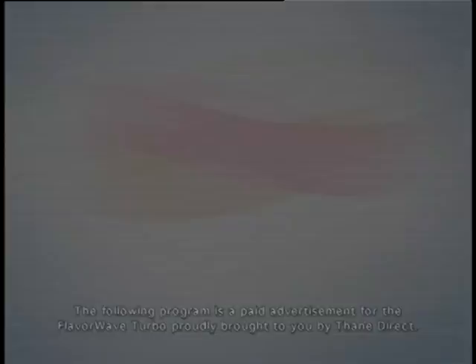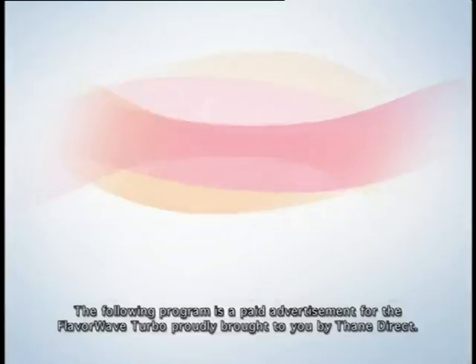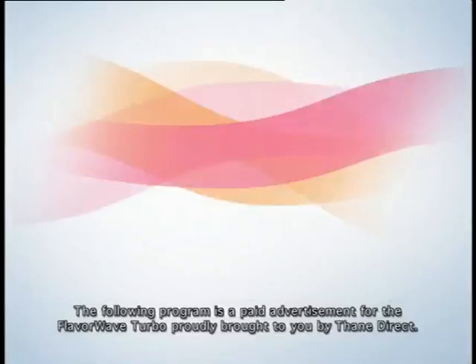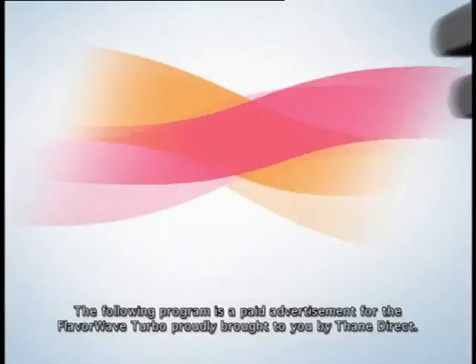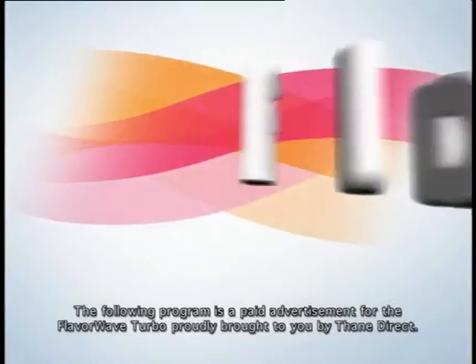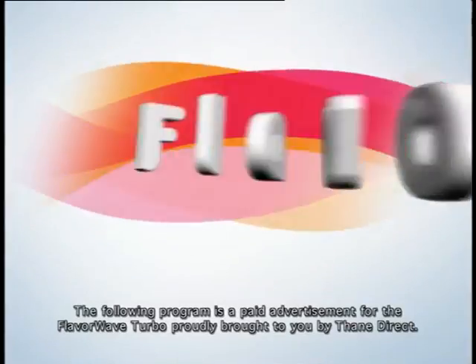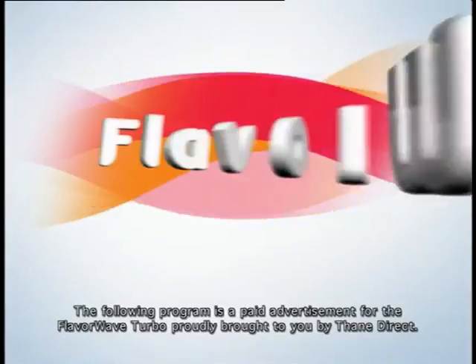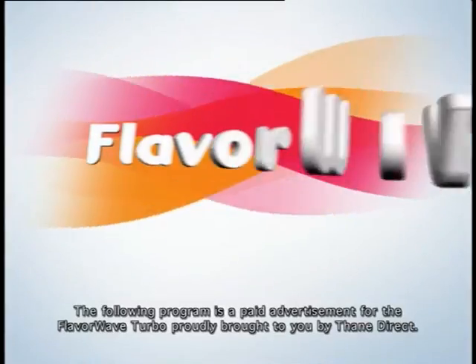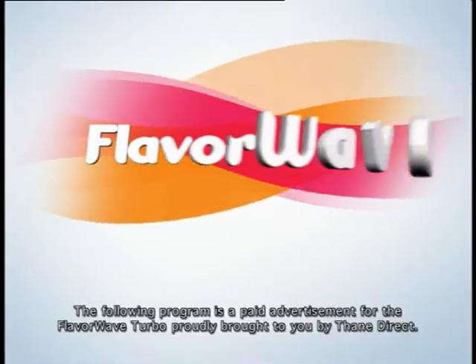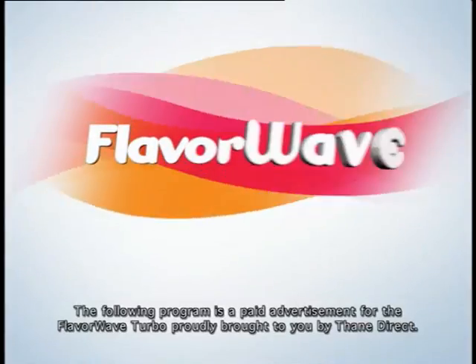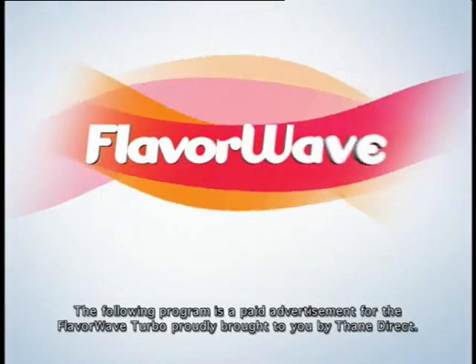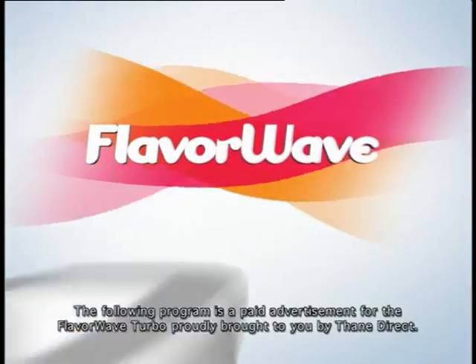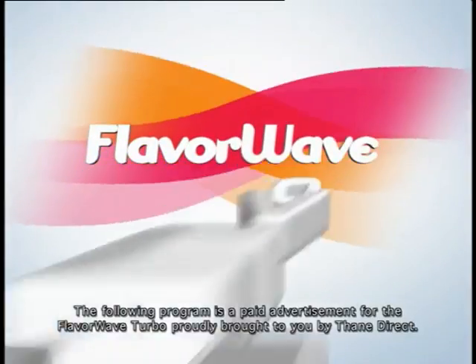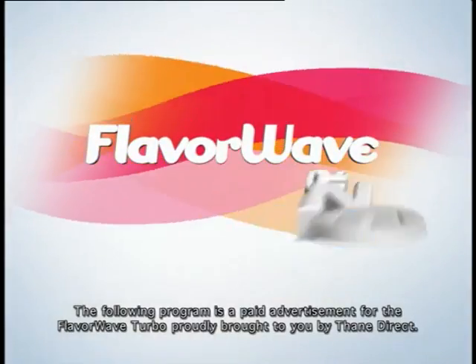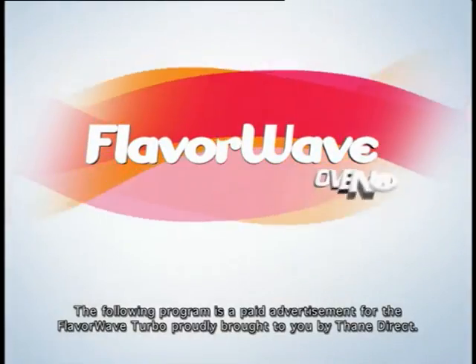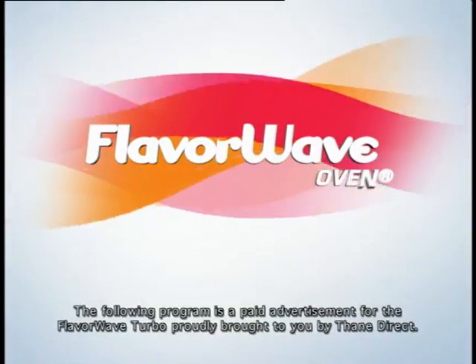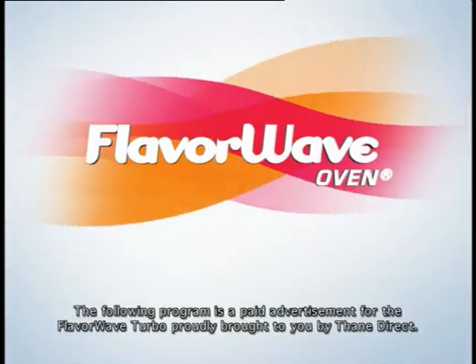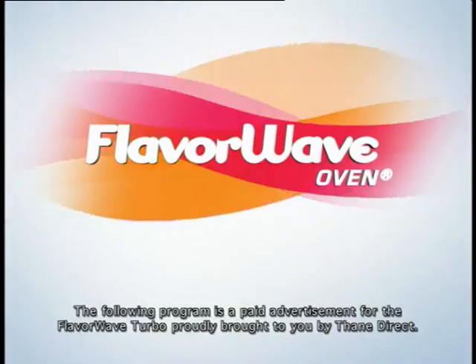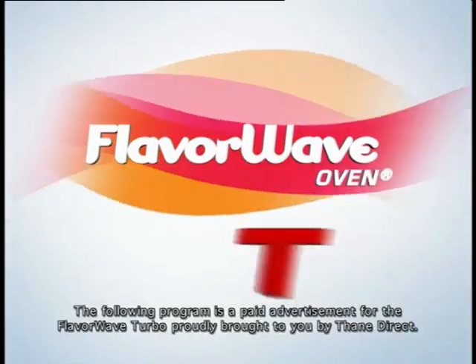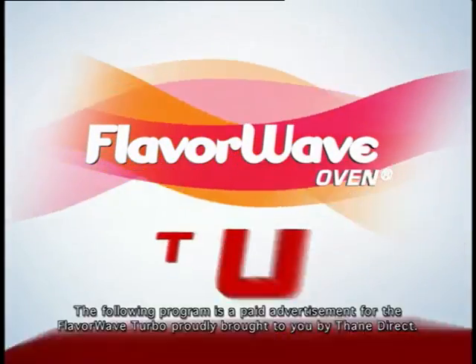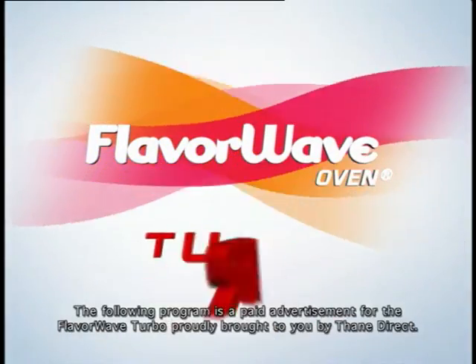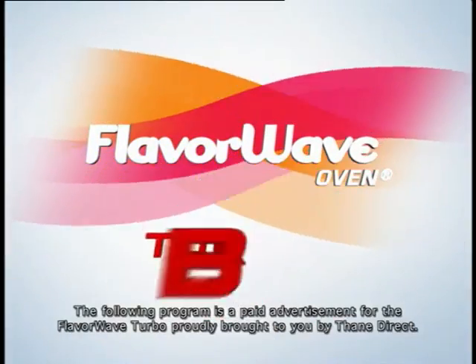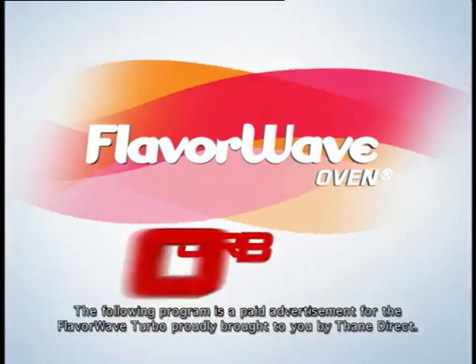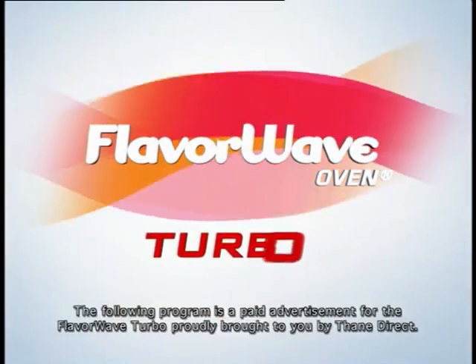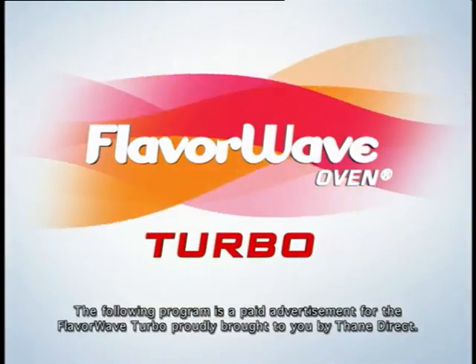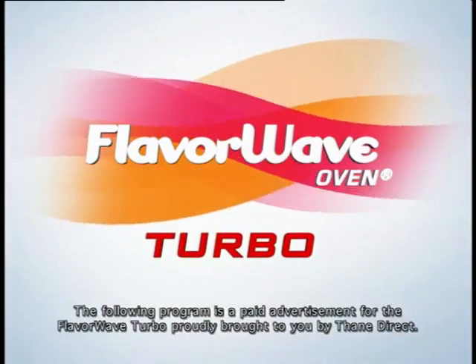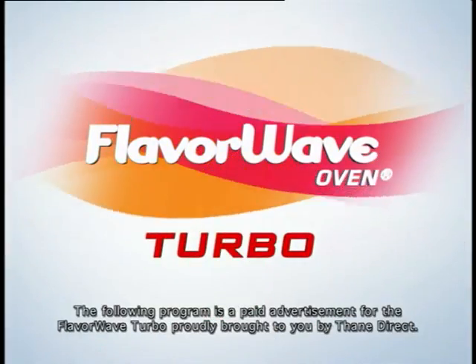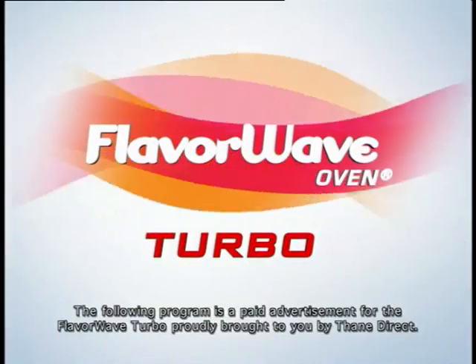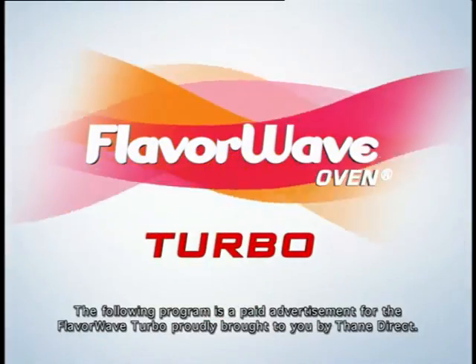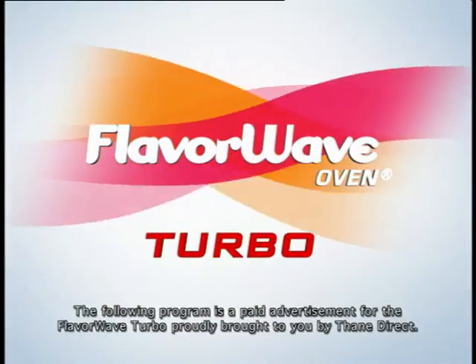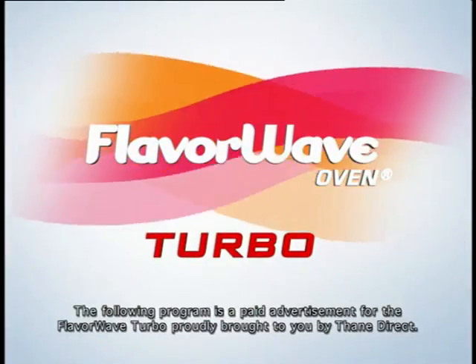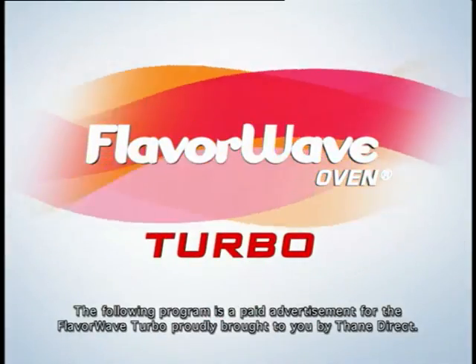The following program is a paid advertisement for the FlavorWave Turbo Oven, brought to you by Thane Direct.